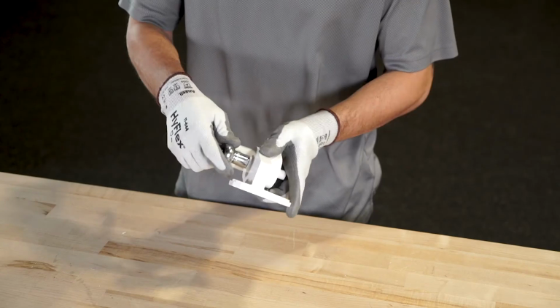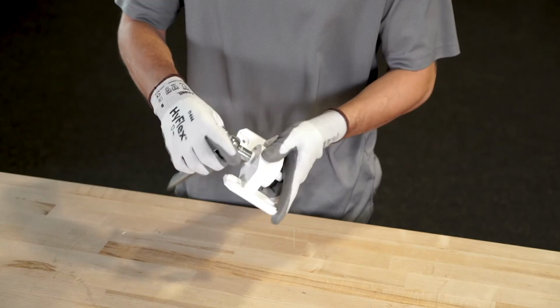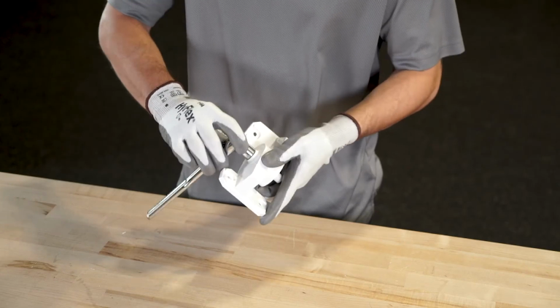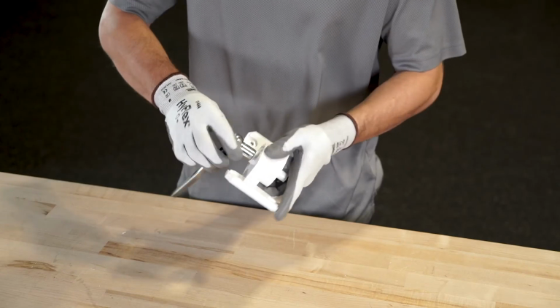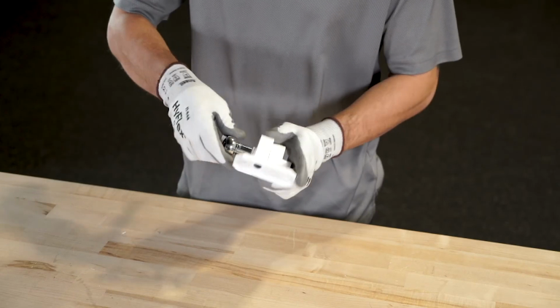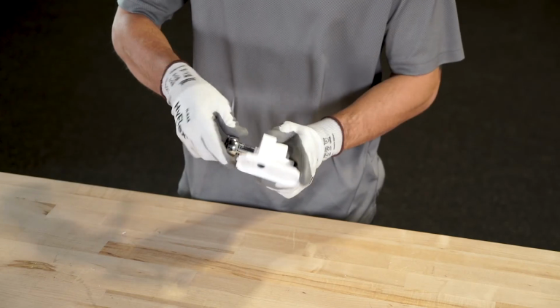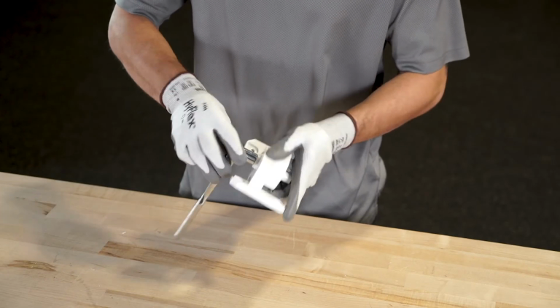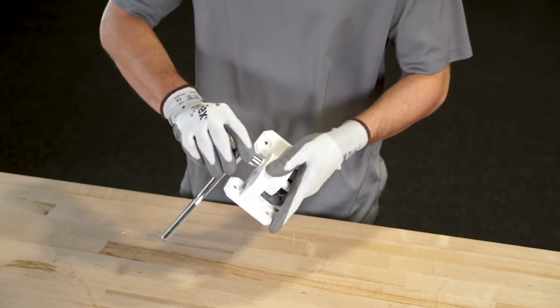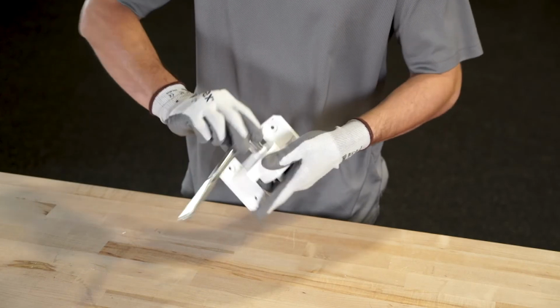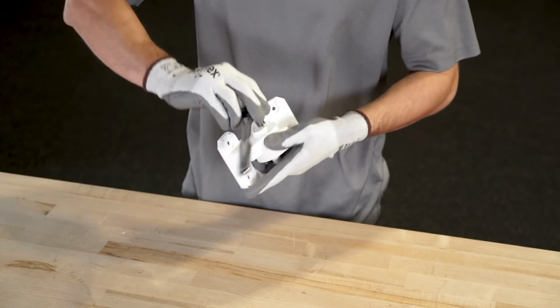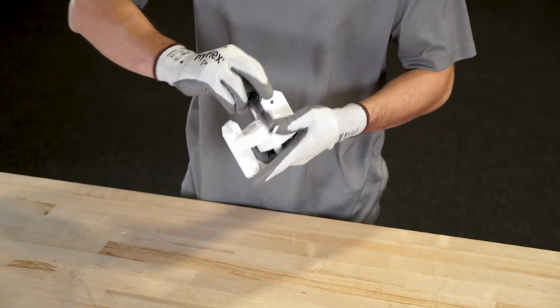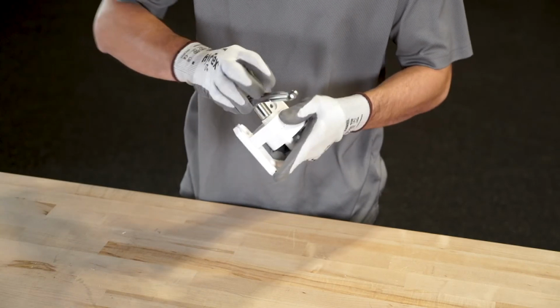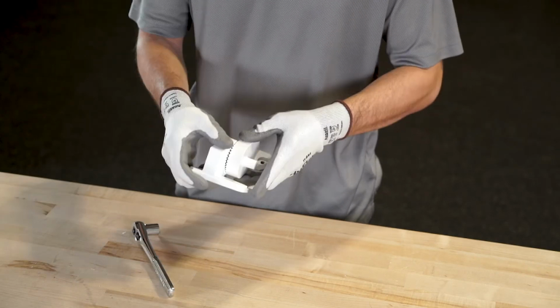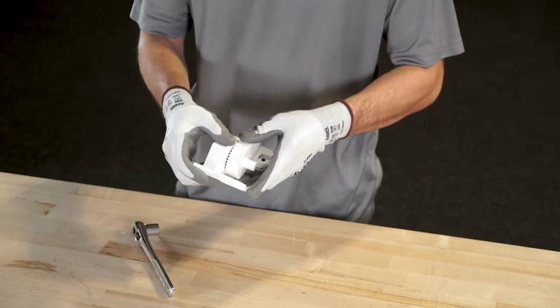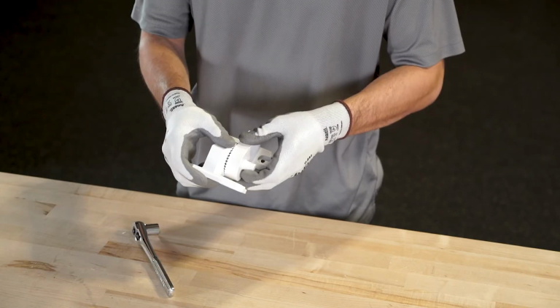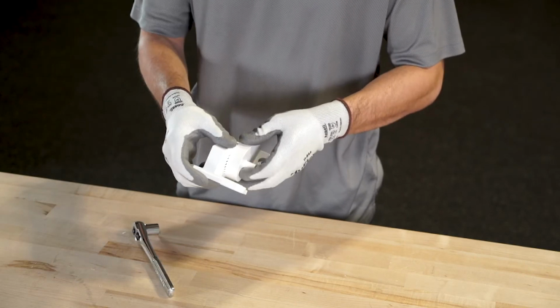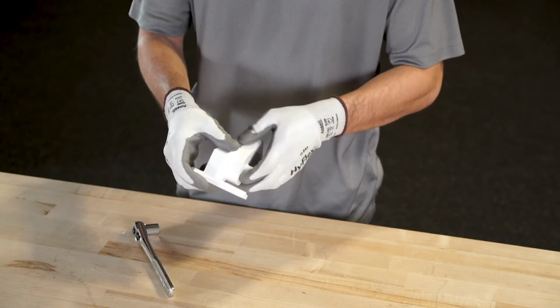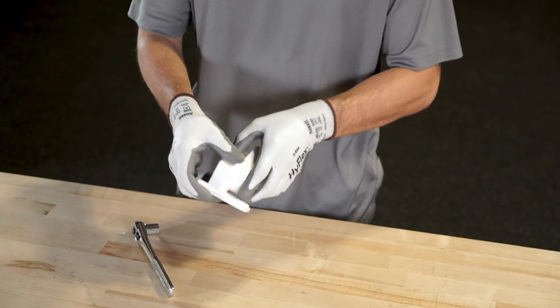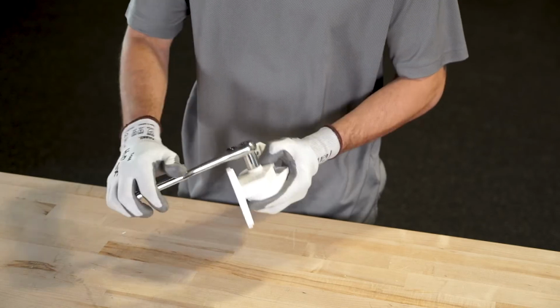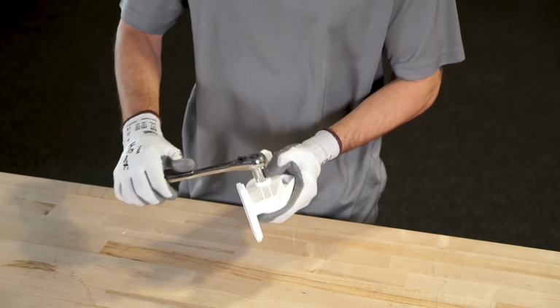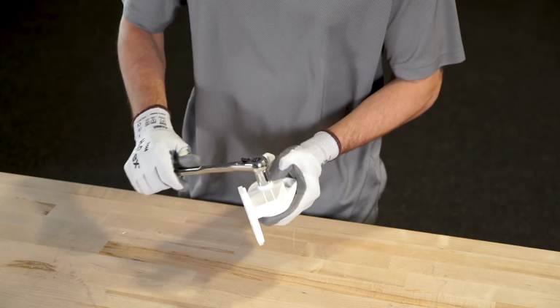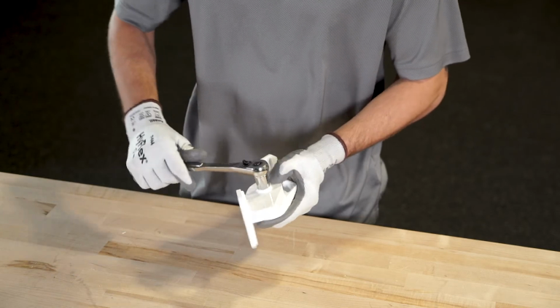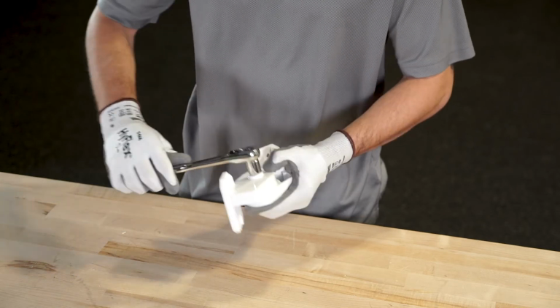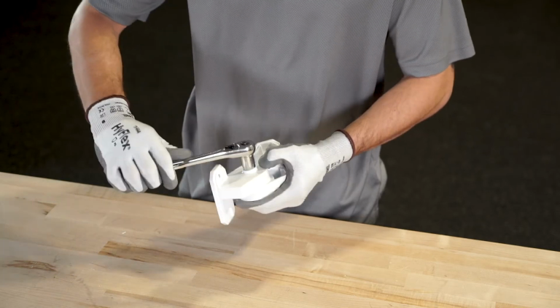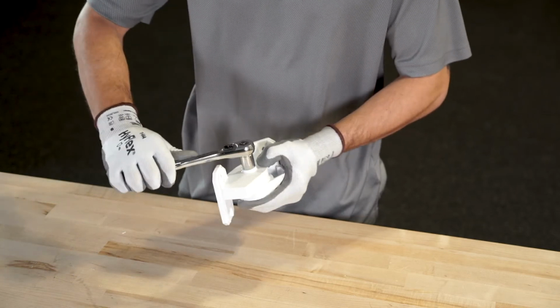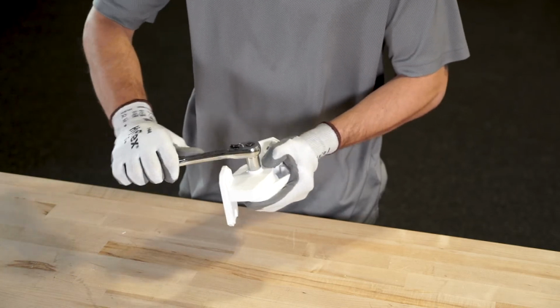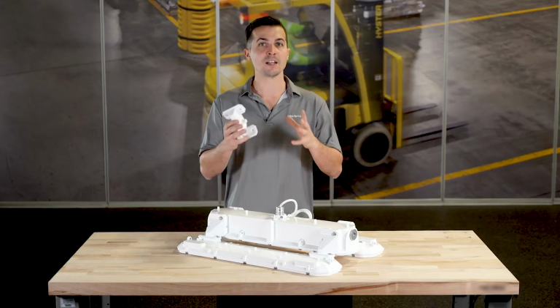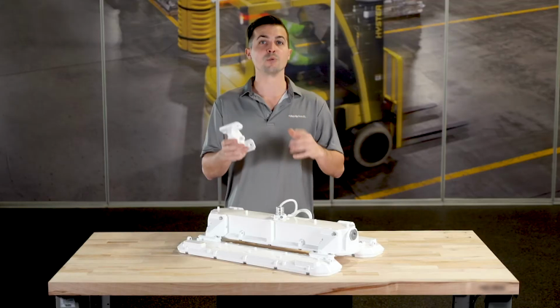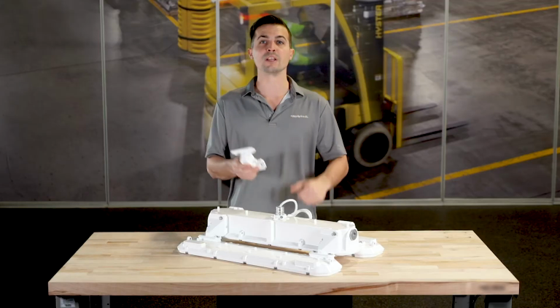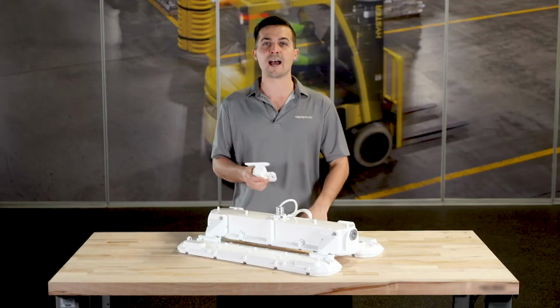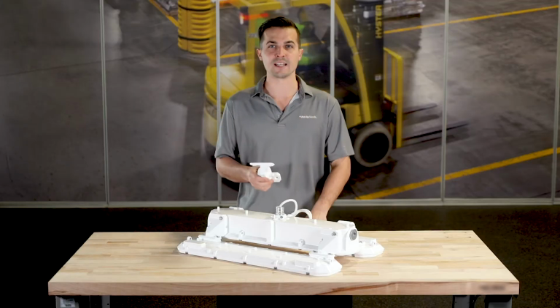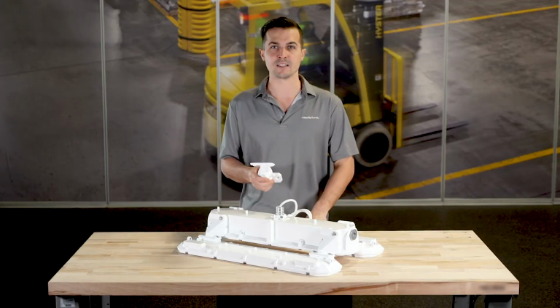Simply loosen the bolt to each arm, make your adjustments, and then retighten. It's really that easy.